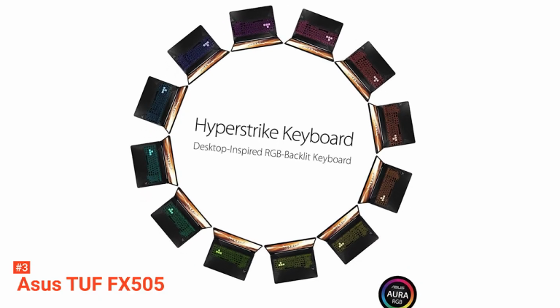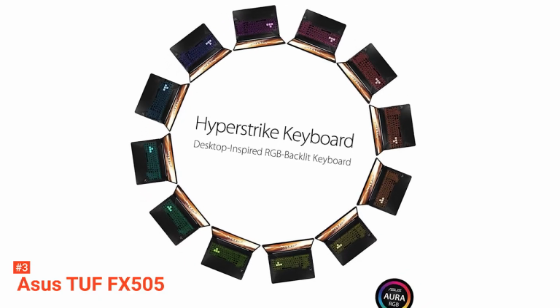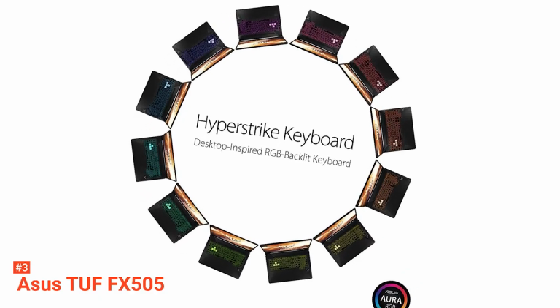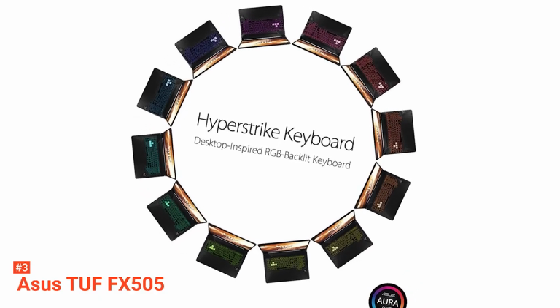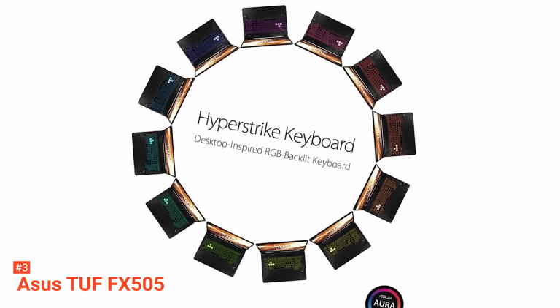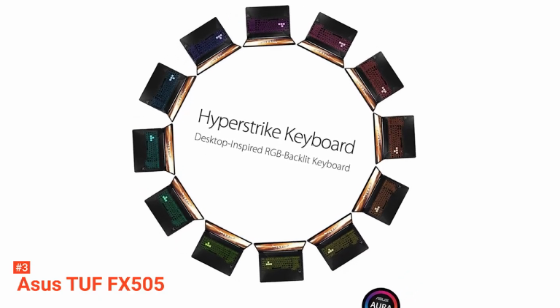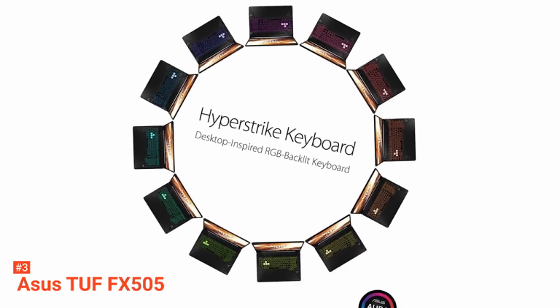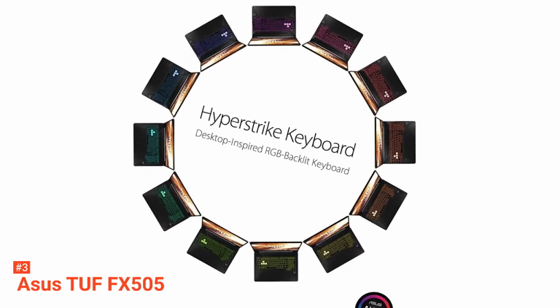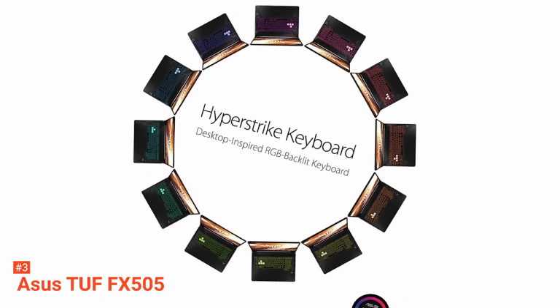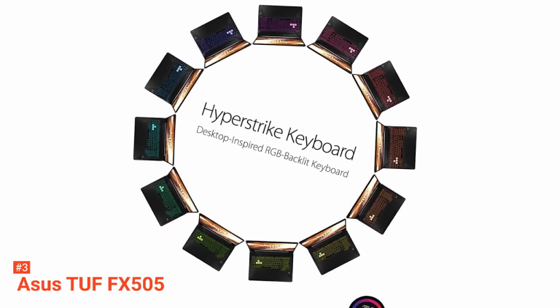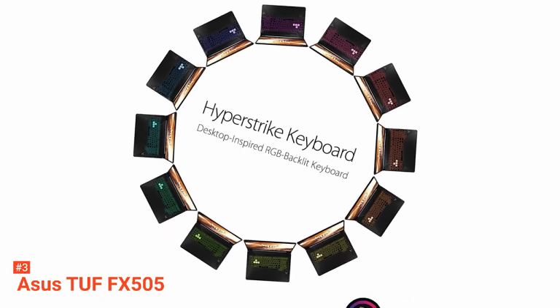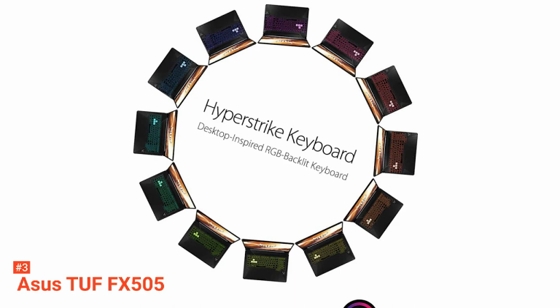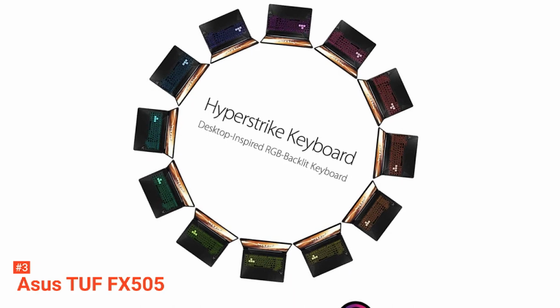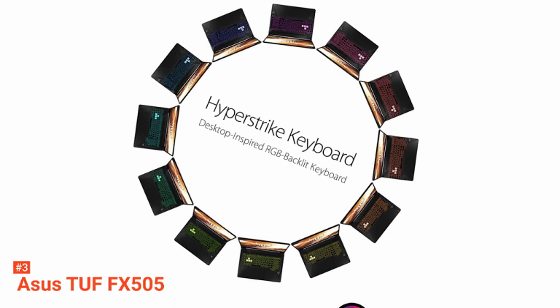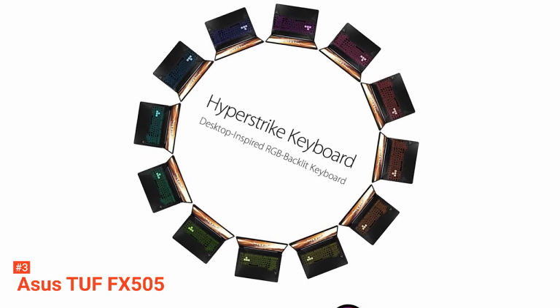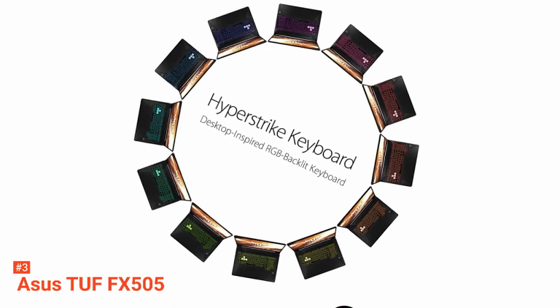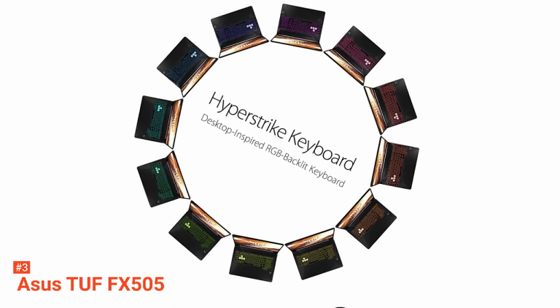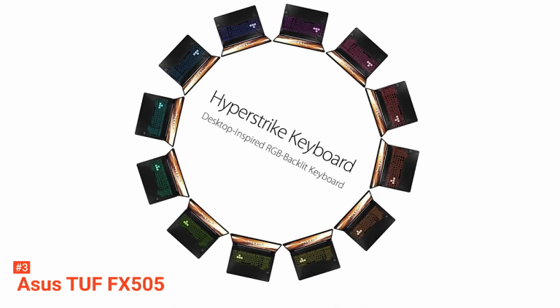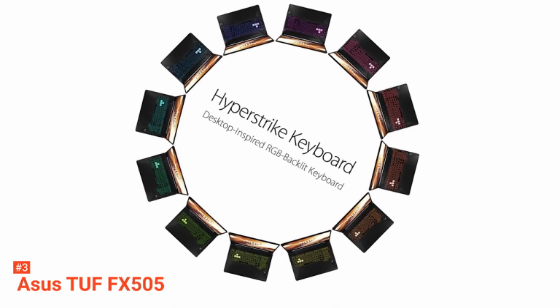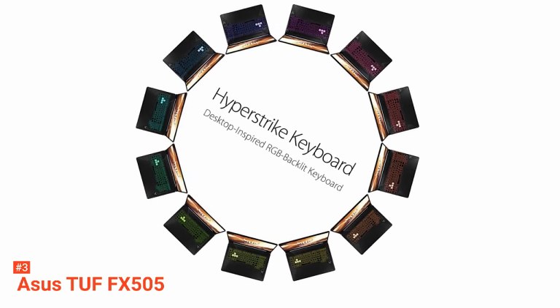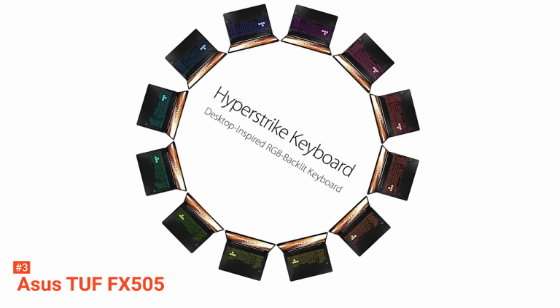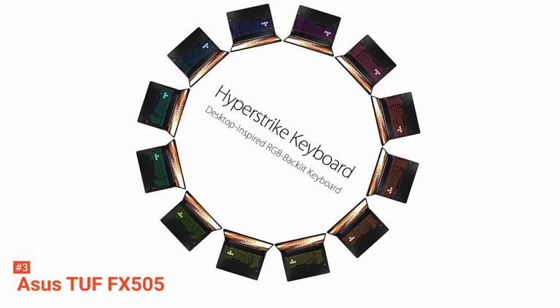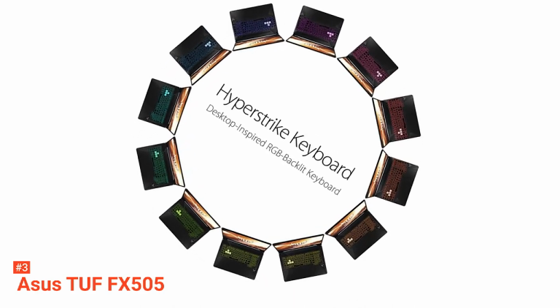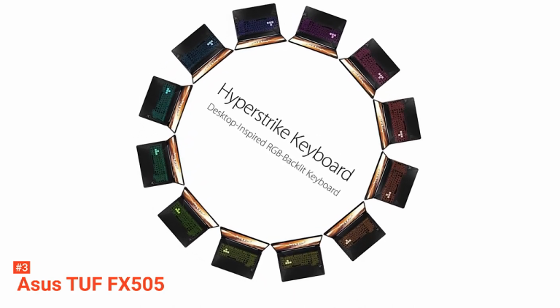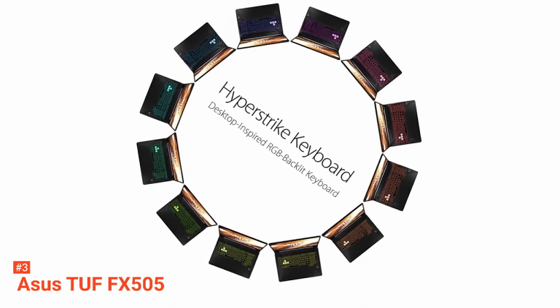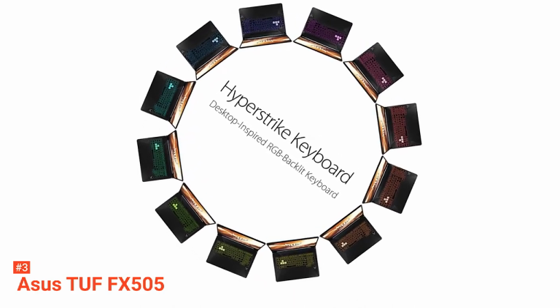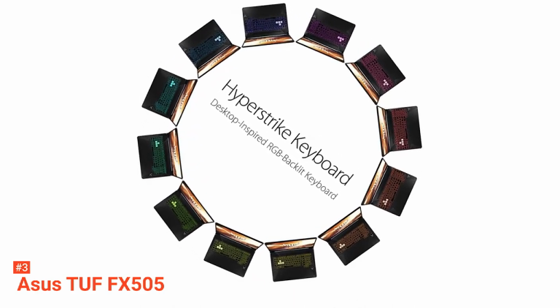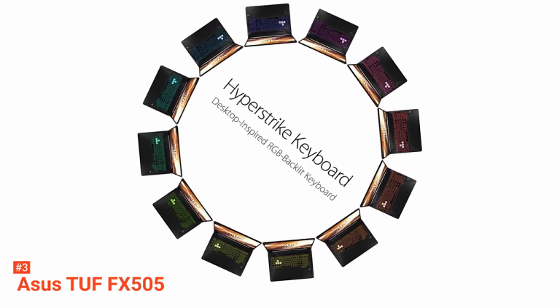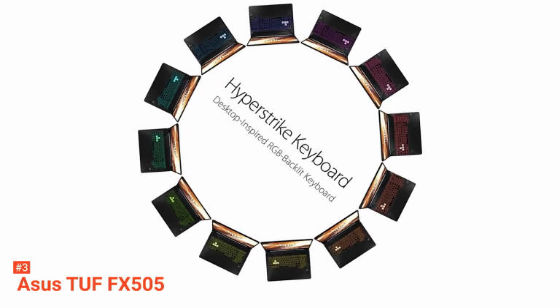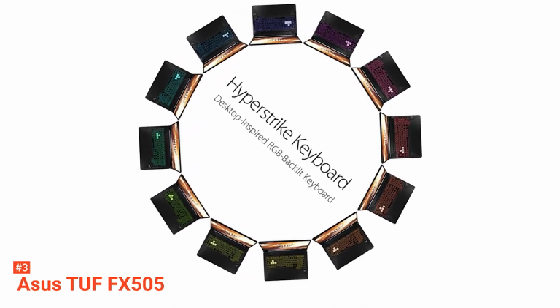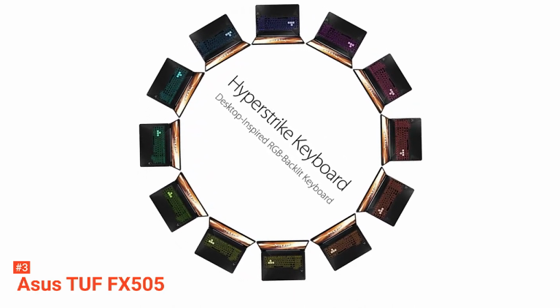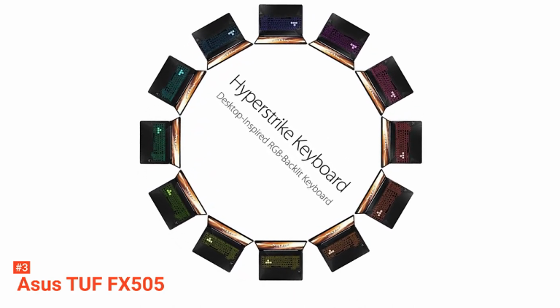In the end, the Asus TUF FX505 is tougher than standard and has been pushed to the limit to ensure only the very best for gamers.